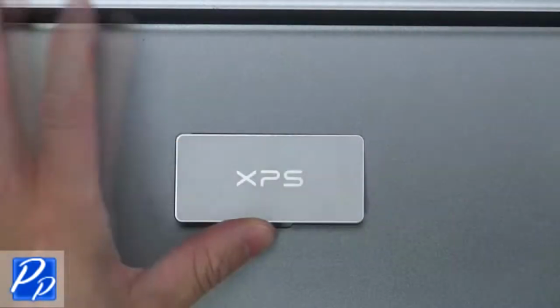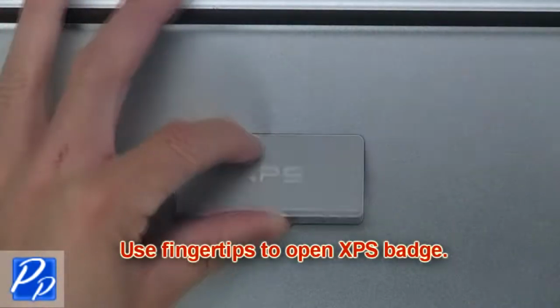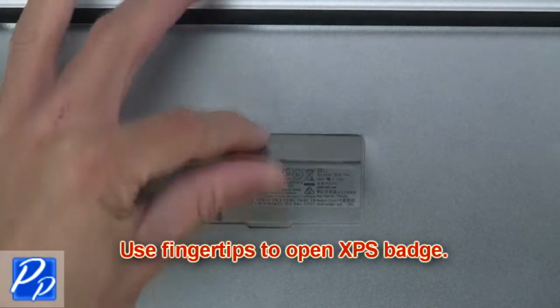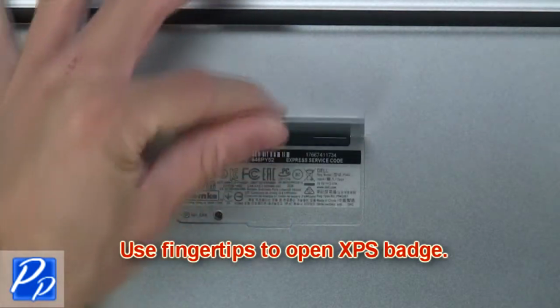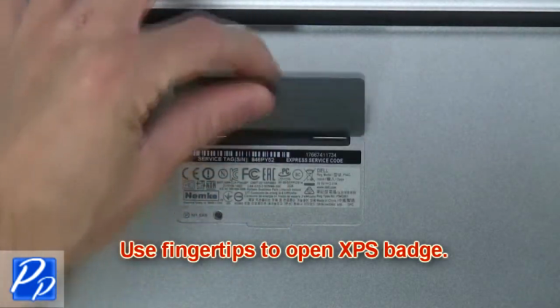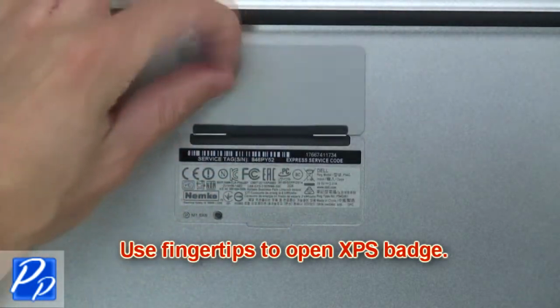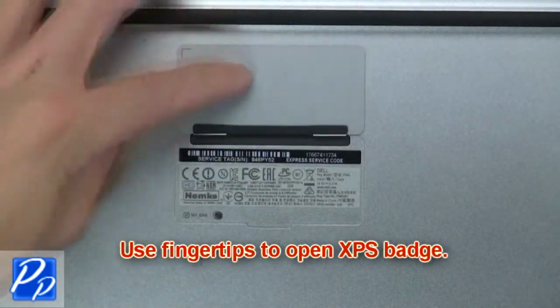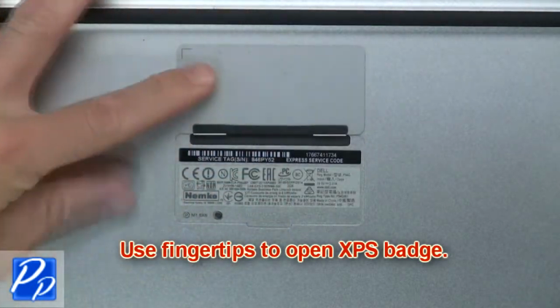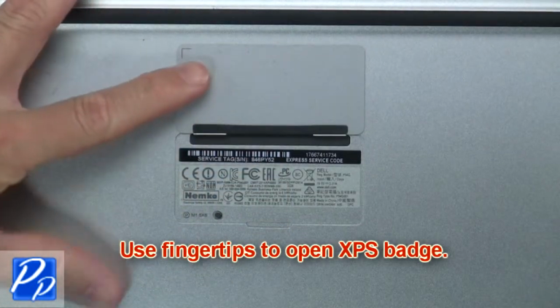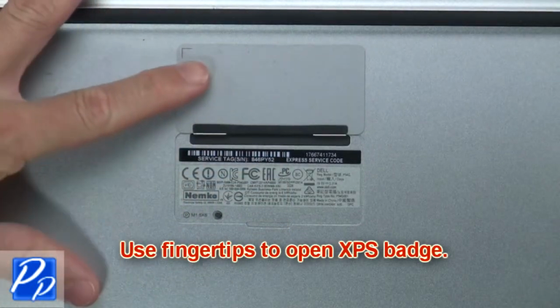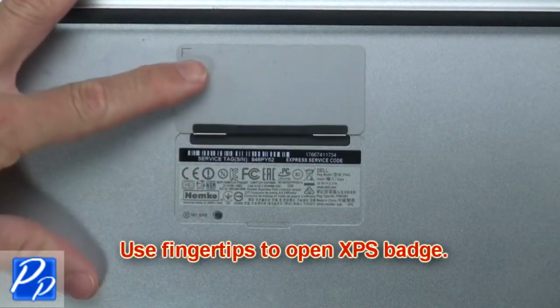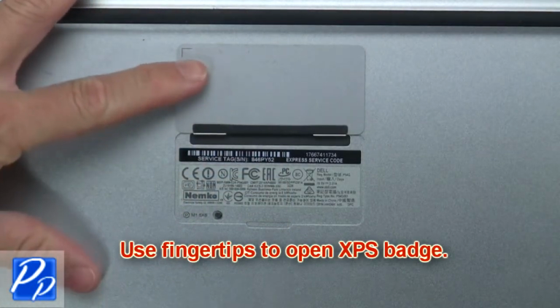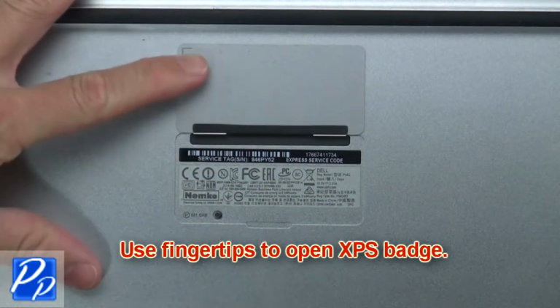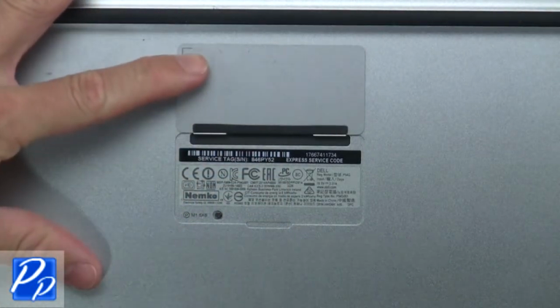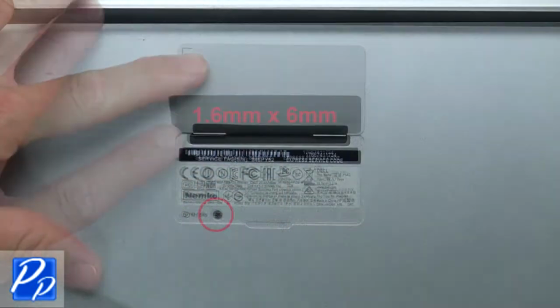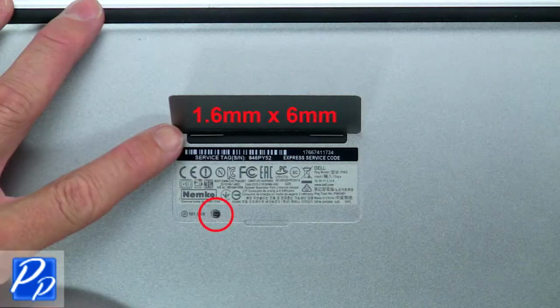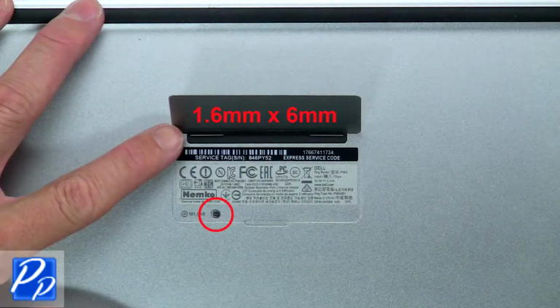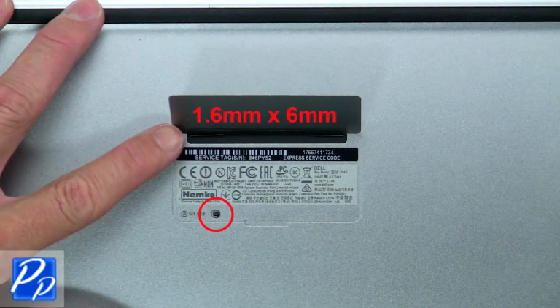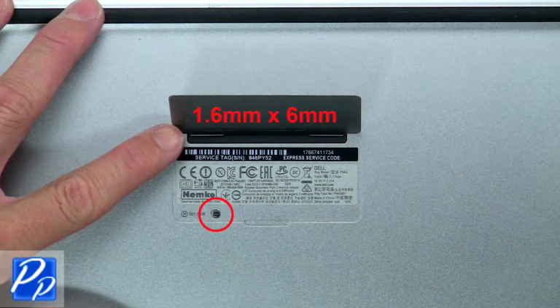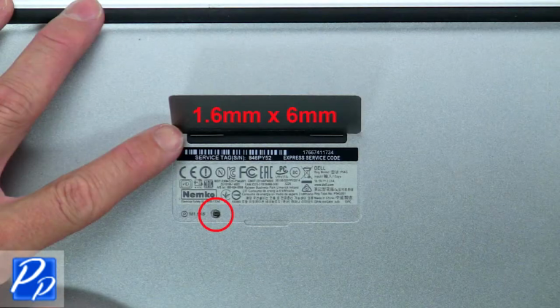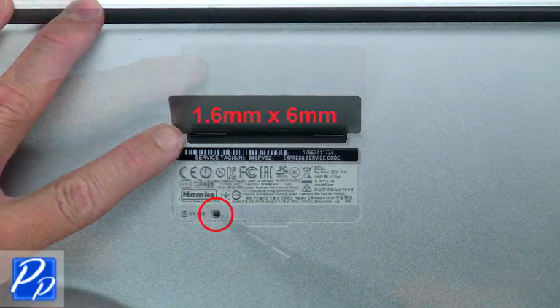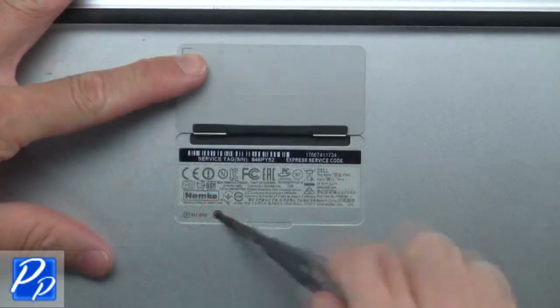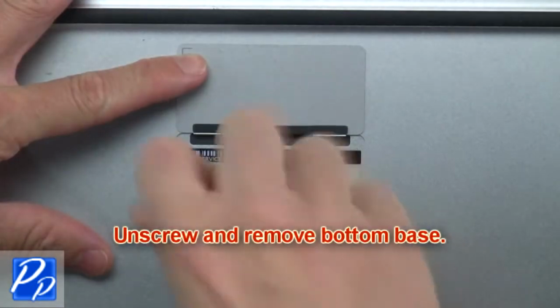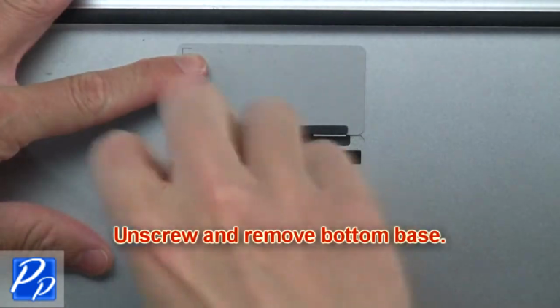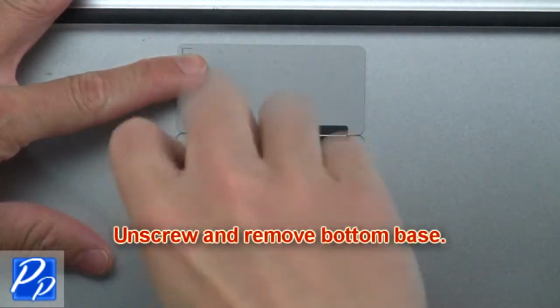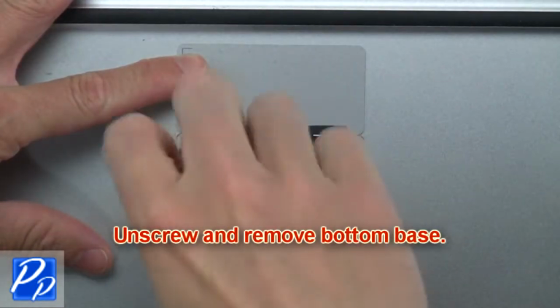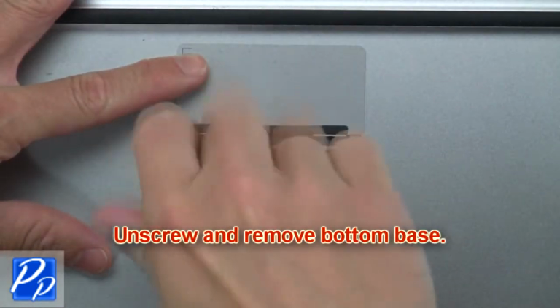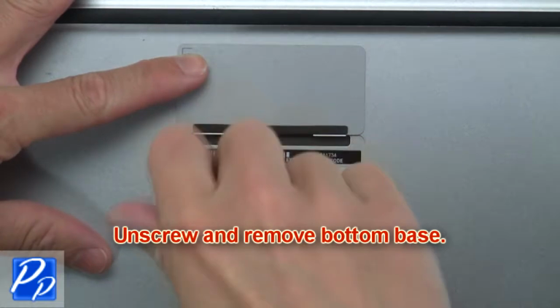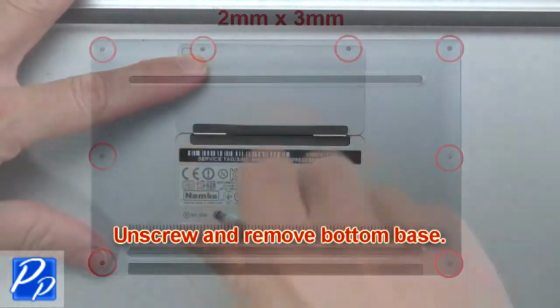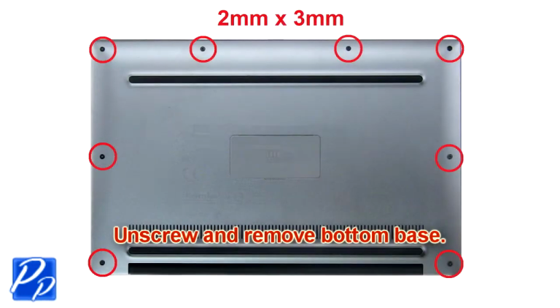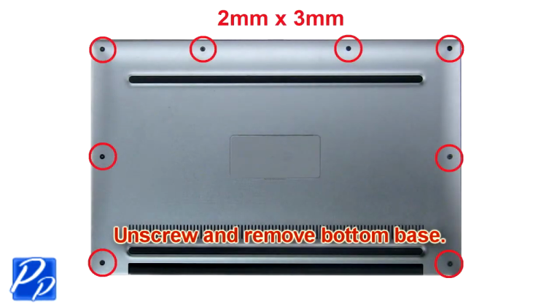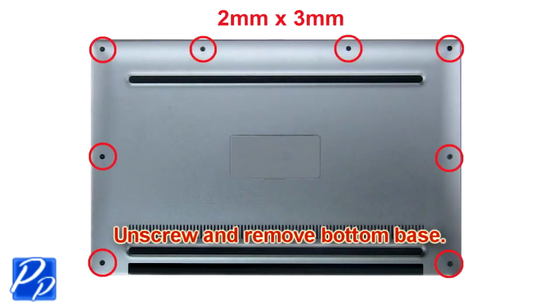Use fingertips to open the XPS badge. Now unscrew and remove the bottom base.